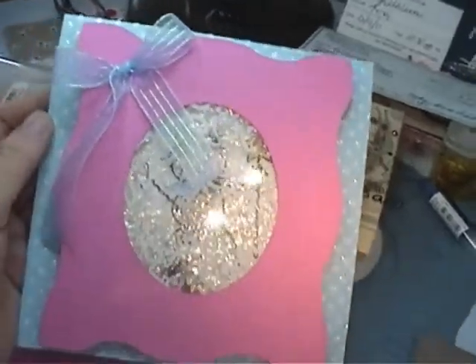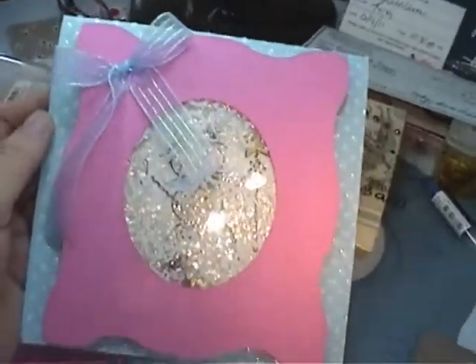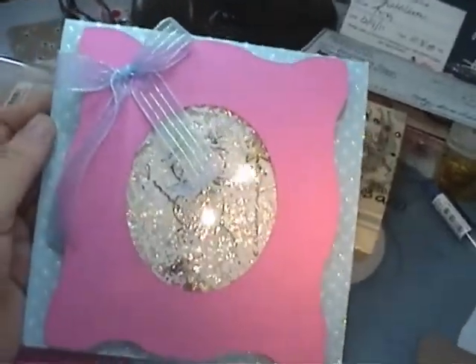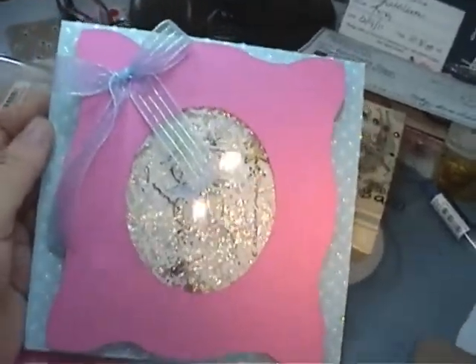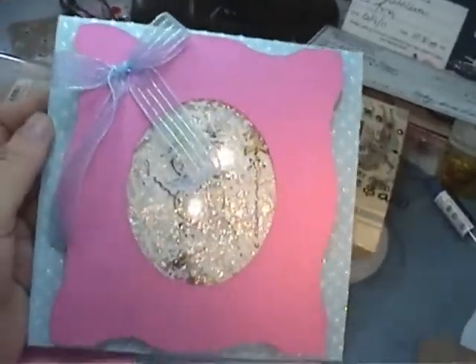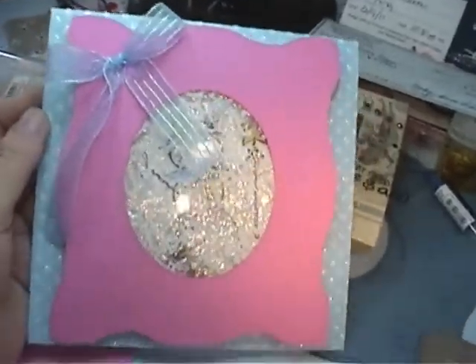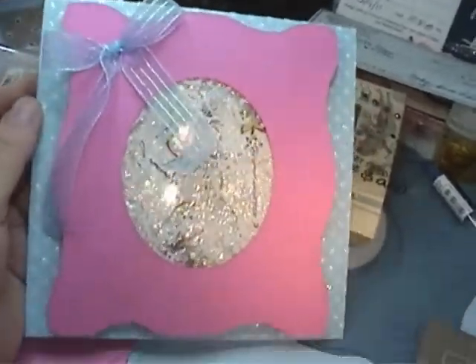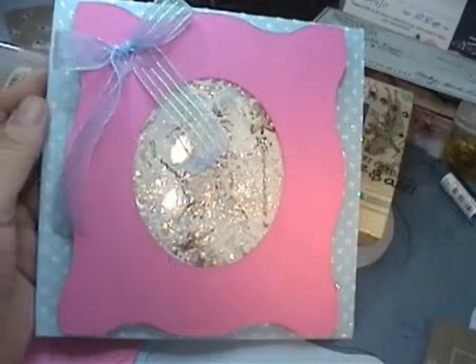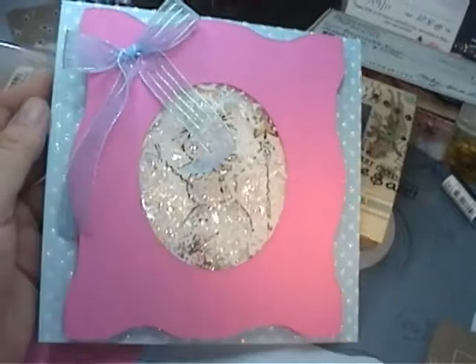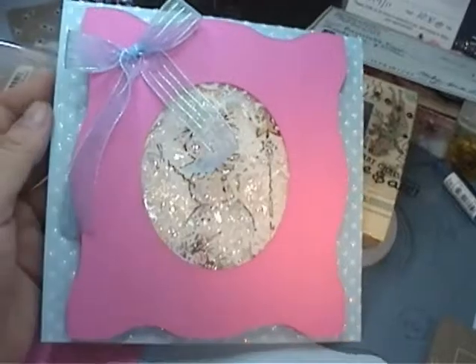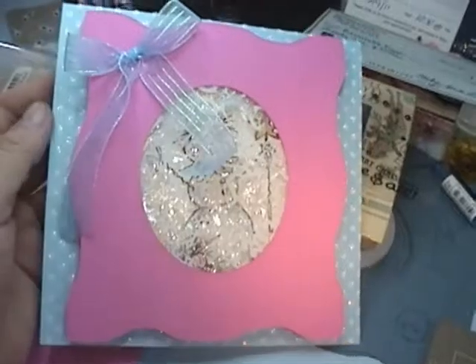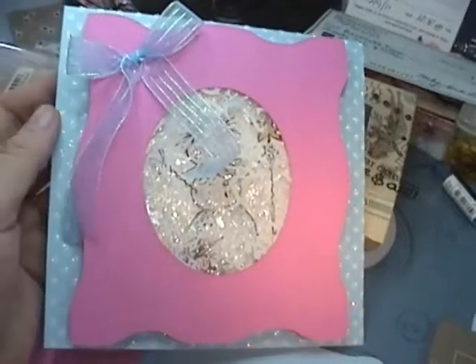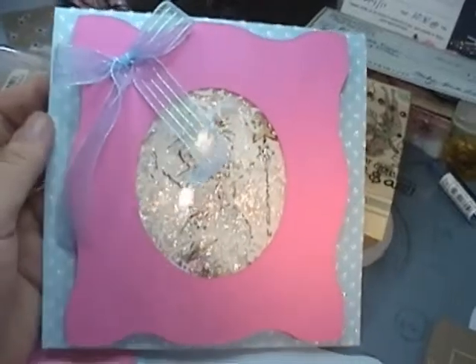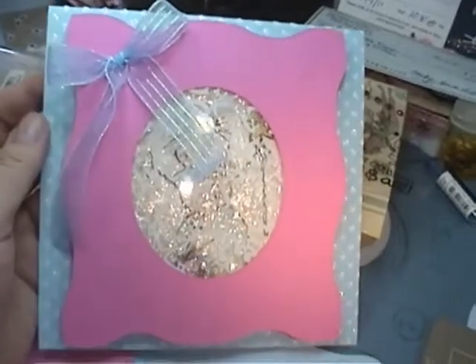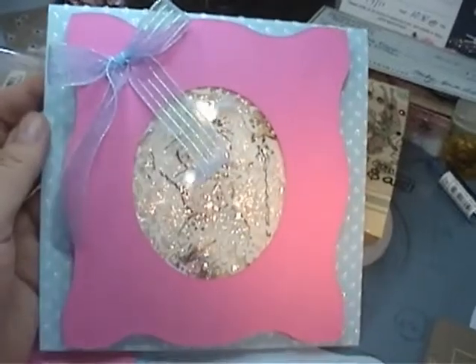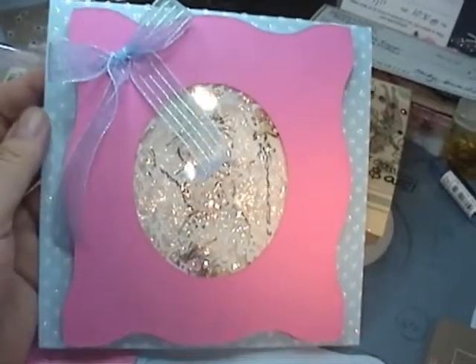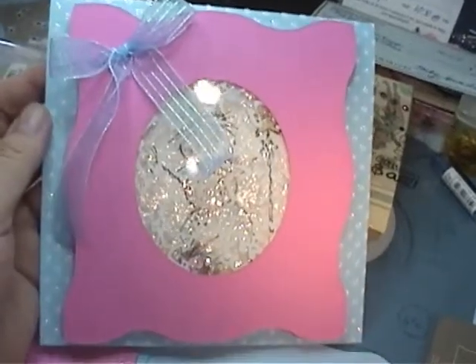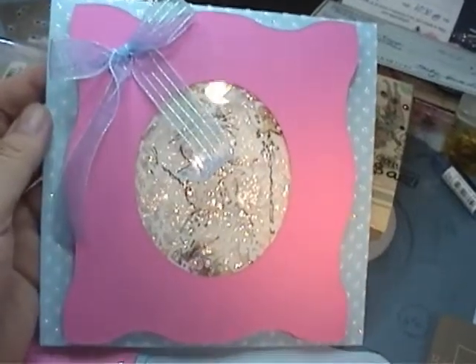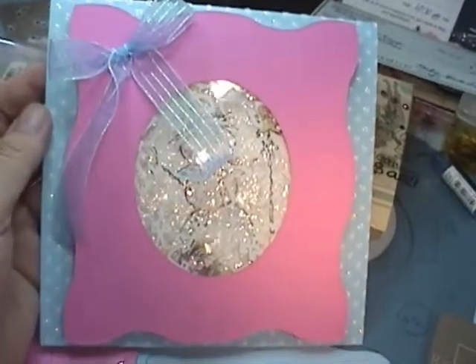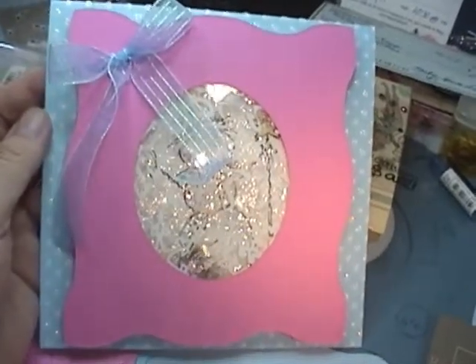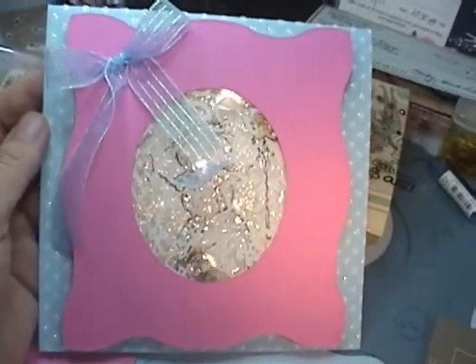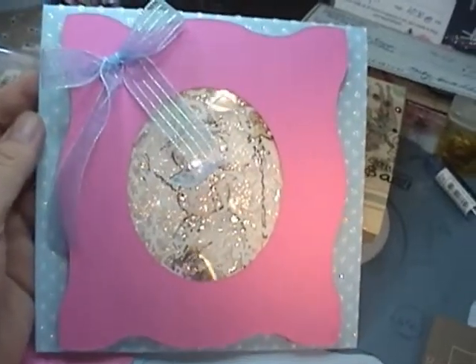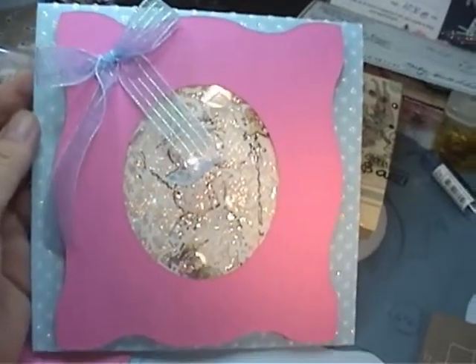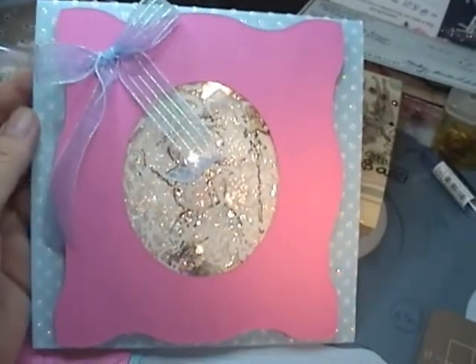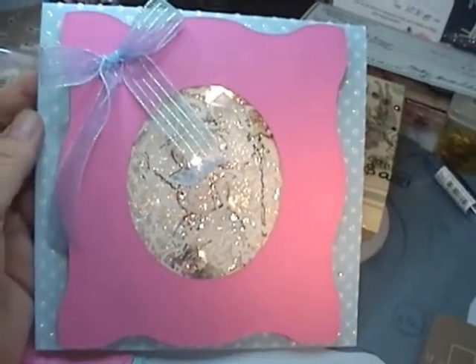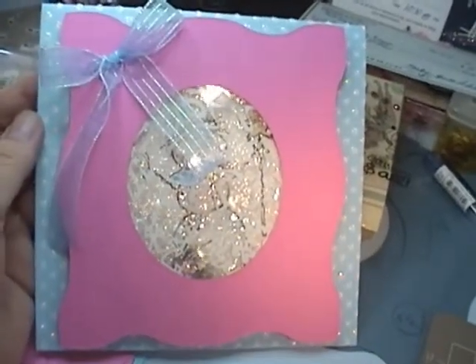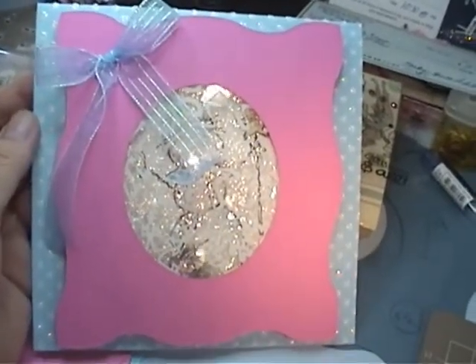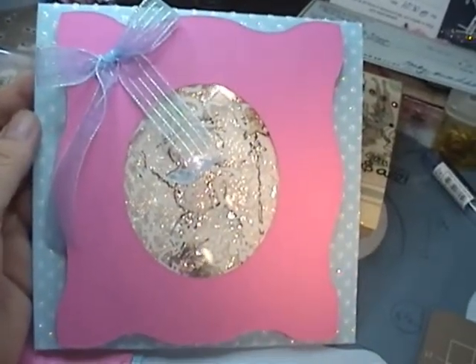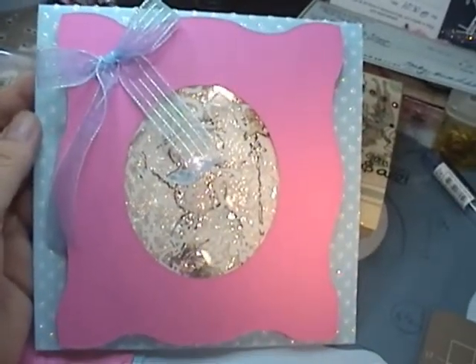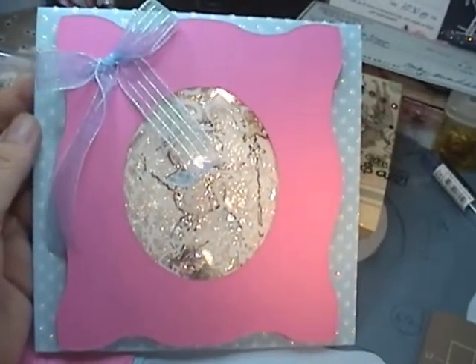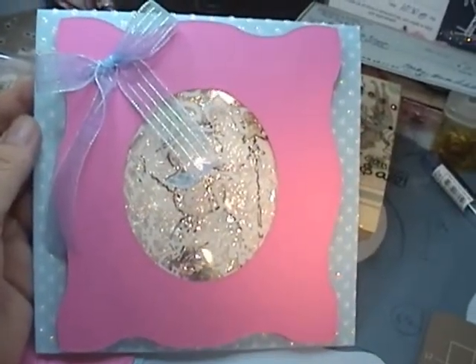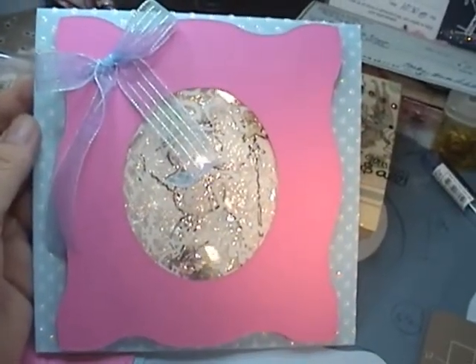So anyways, thanks for watching, and stay tuned in case you want to see how I made it.